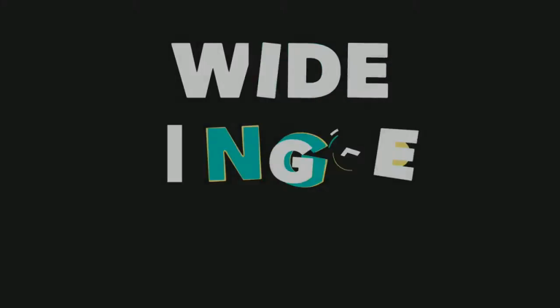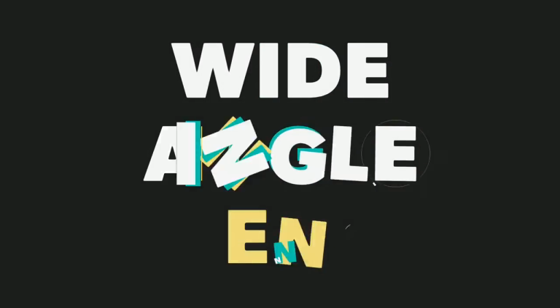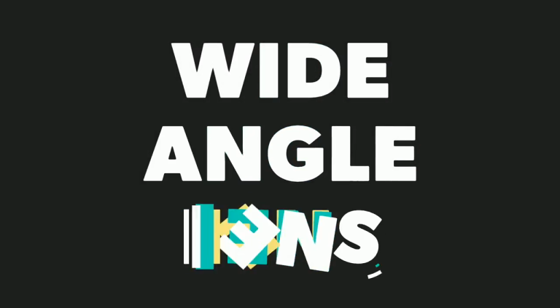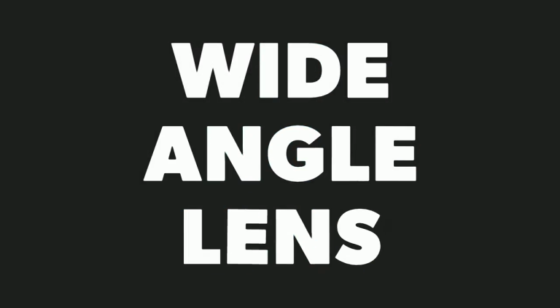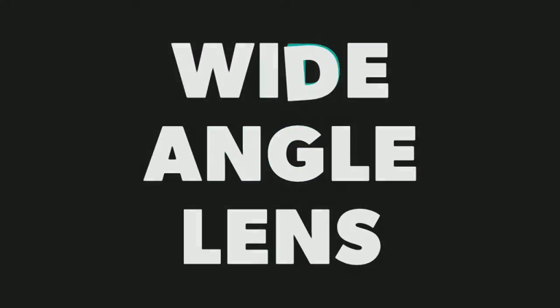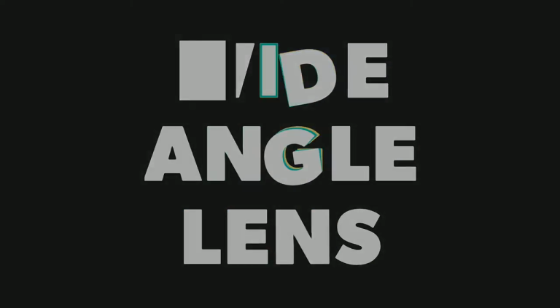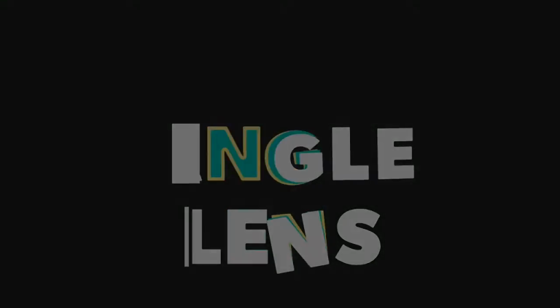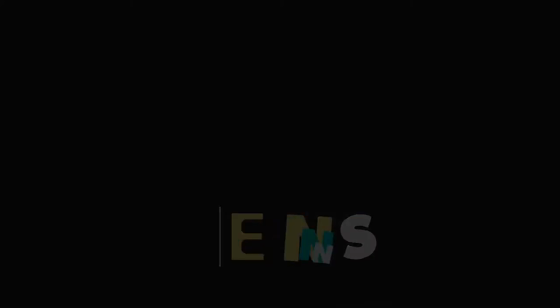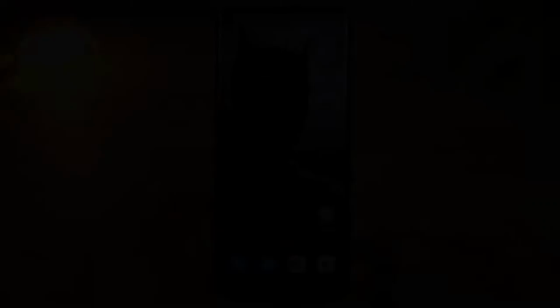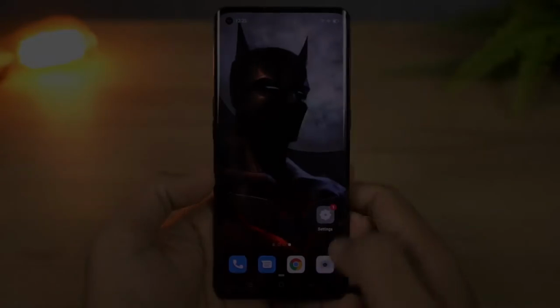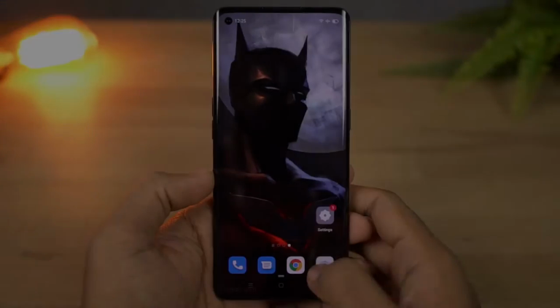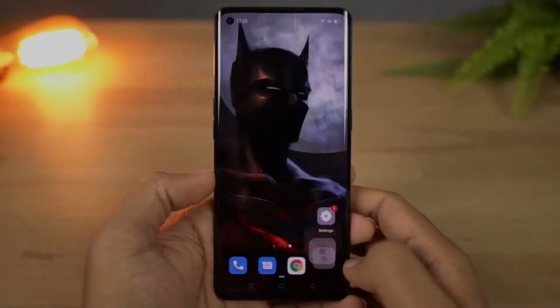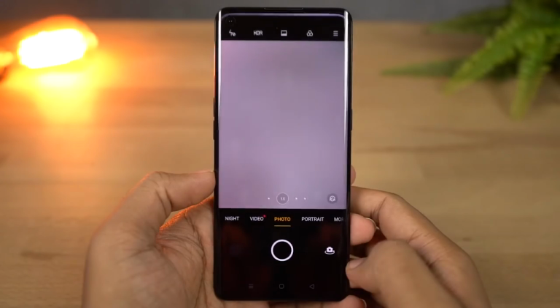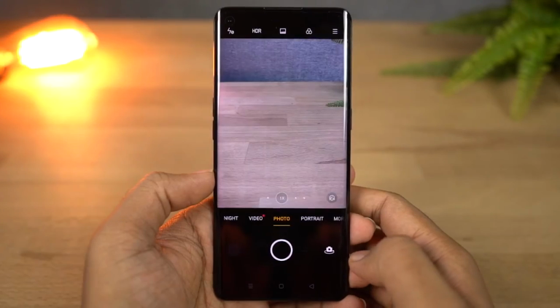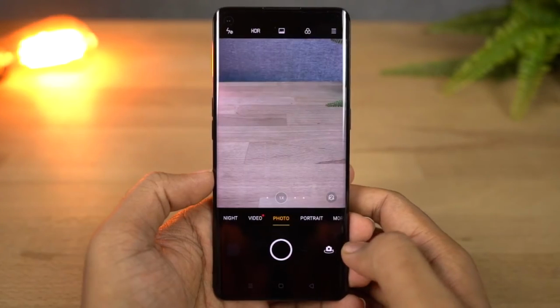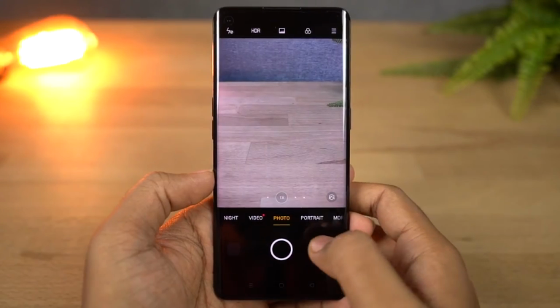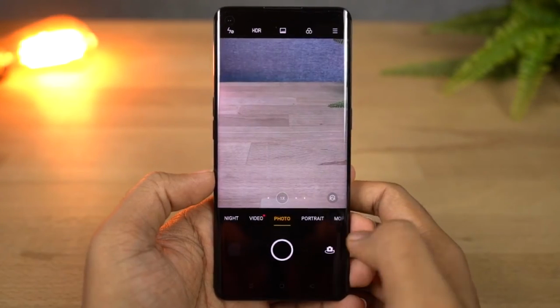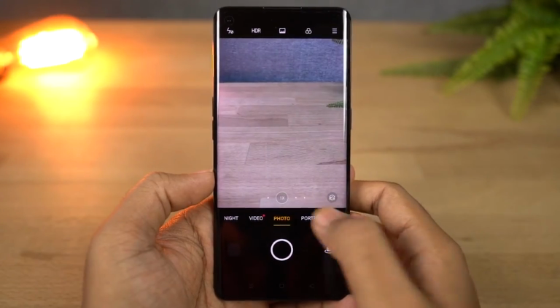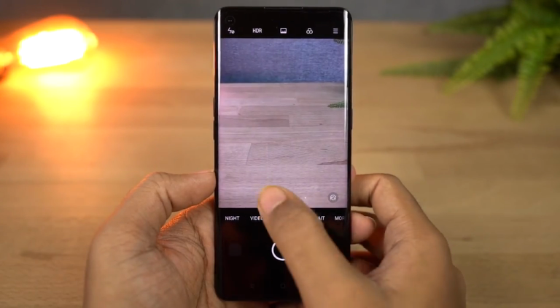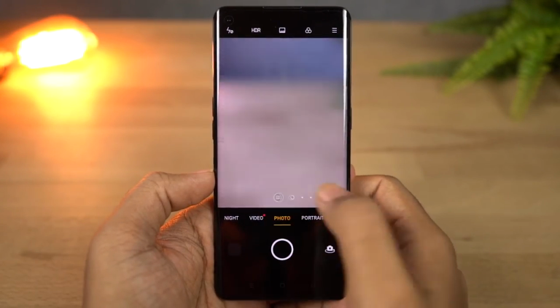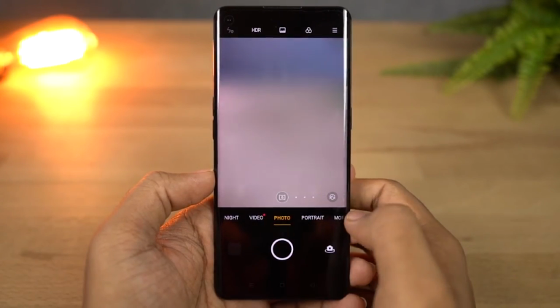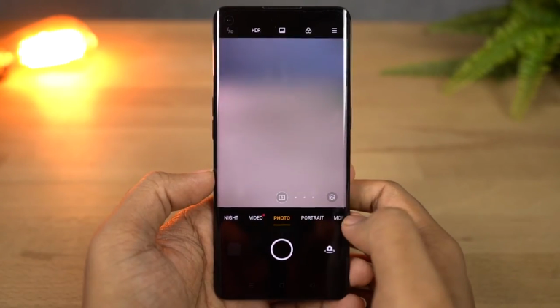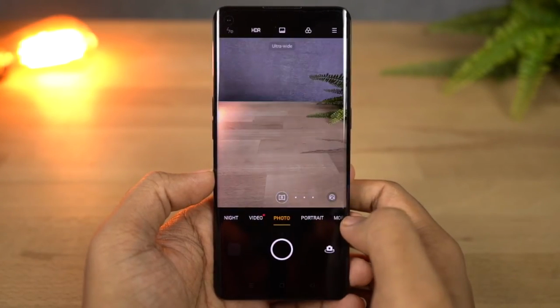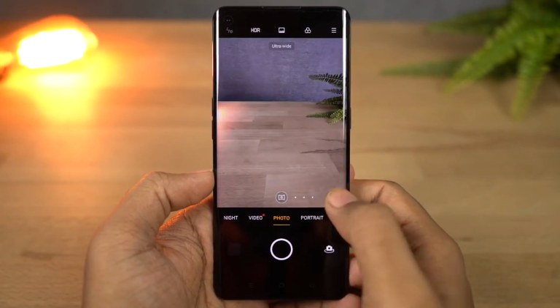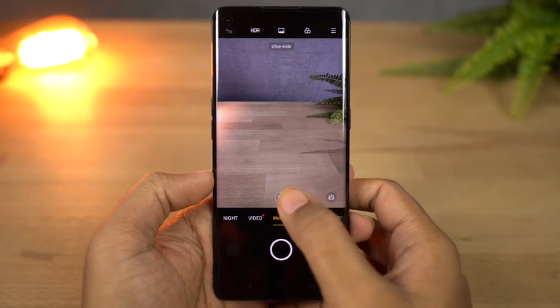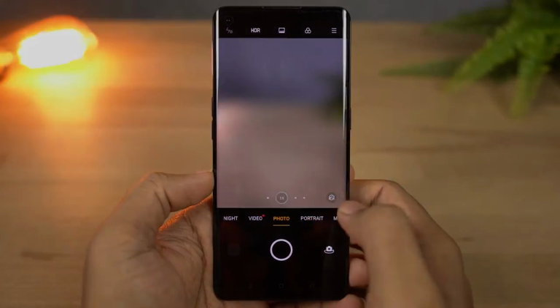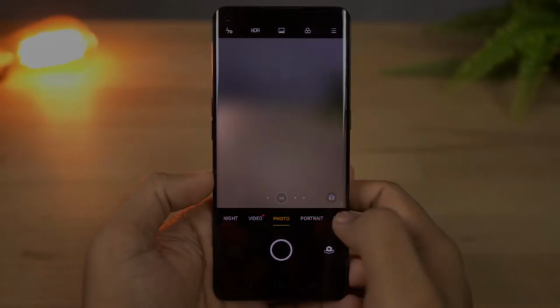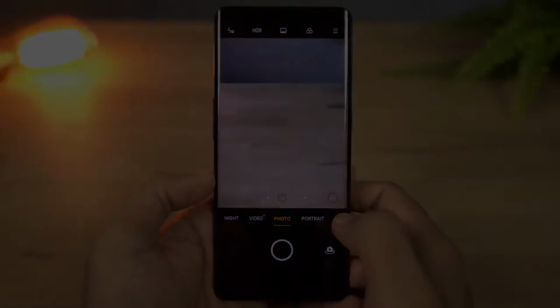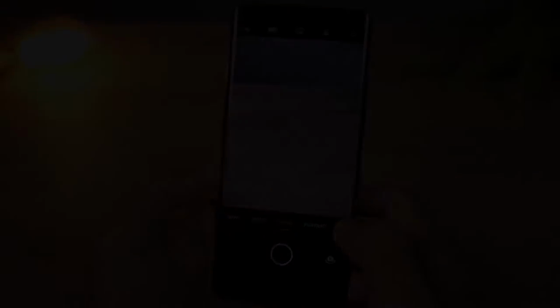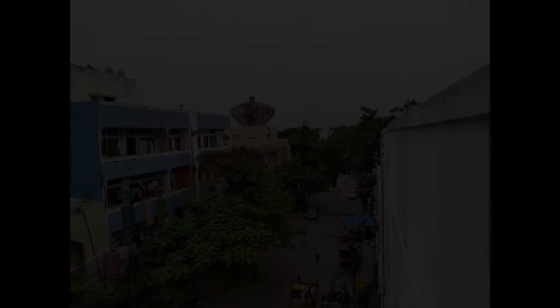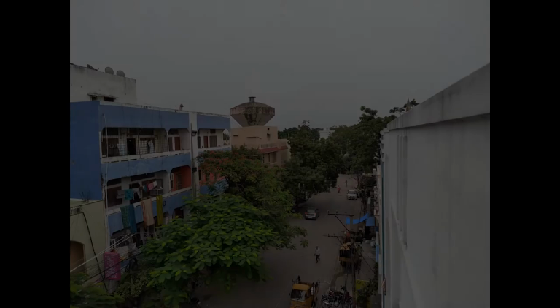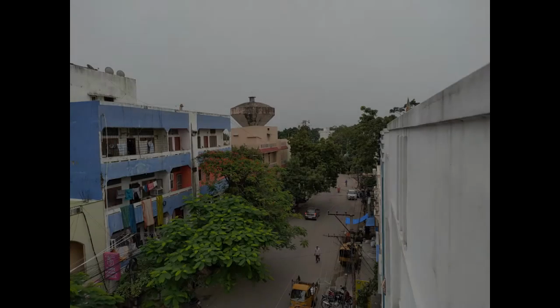It also has a wide-angle camera — an 8MP ultra-wide-angle camera. Here are some sample shots.